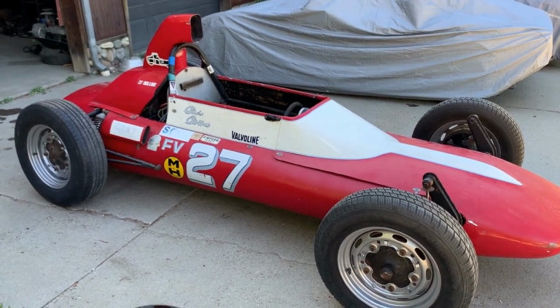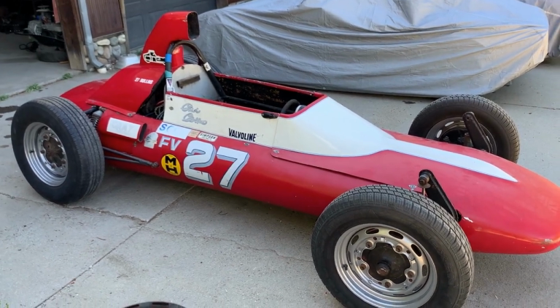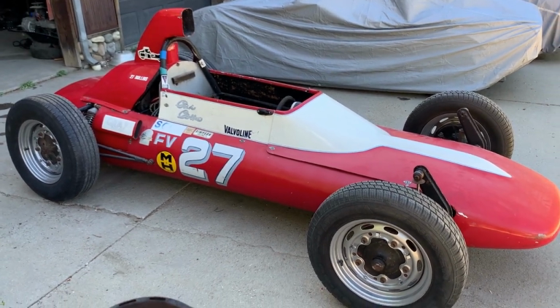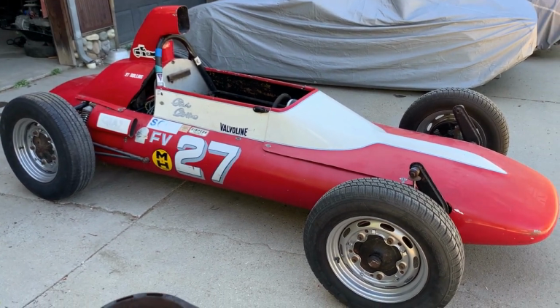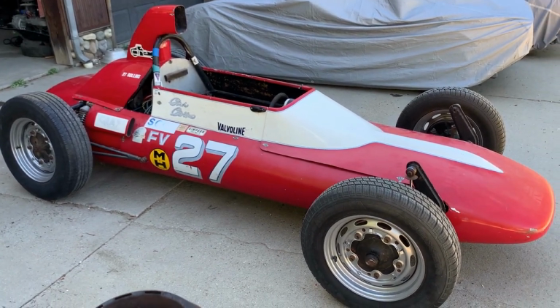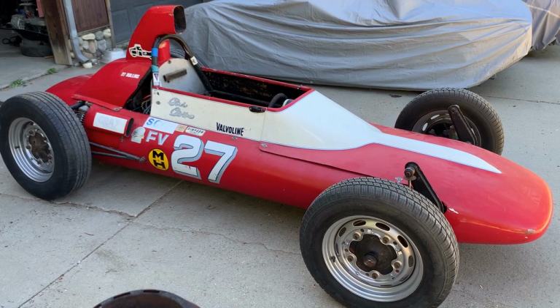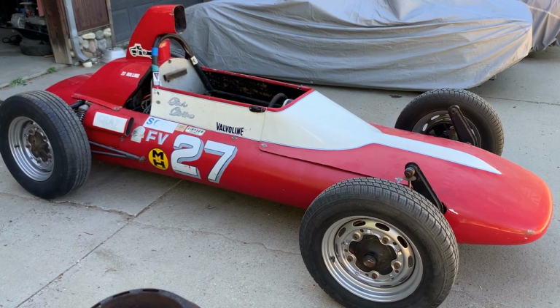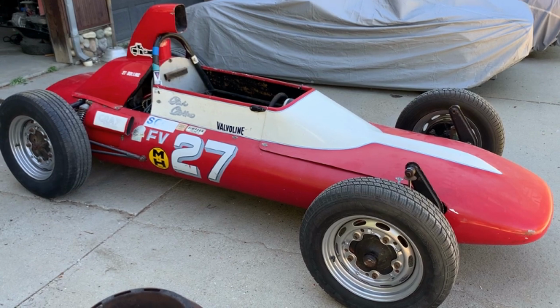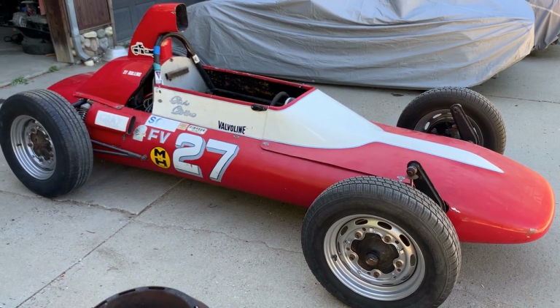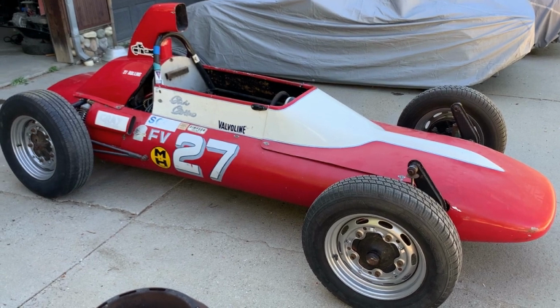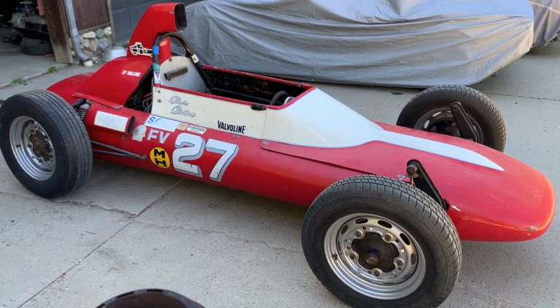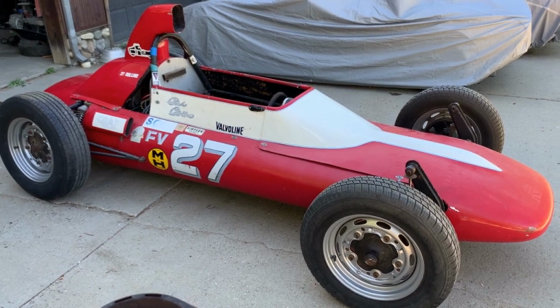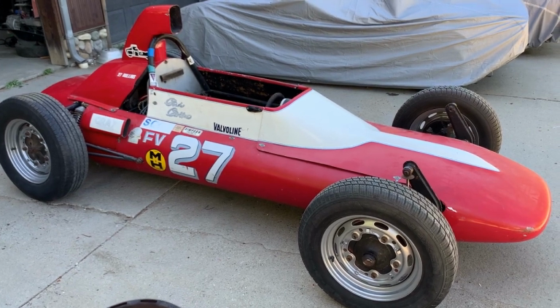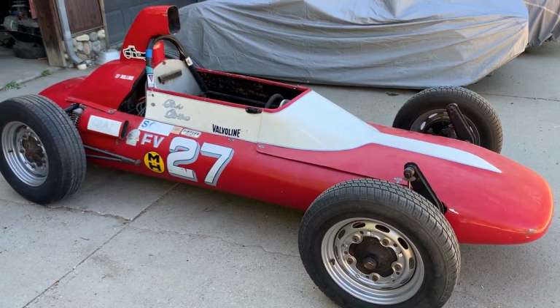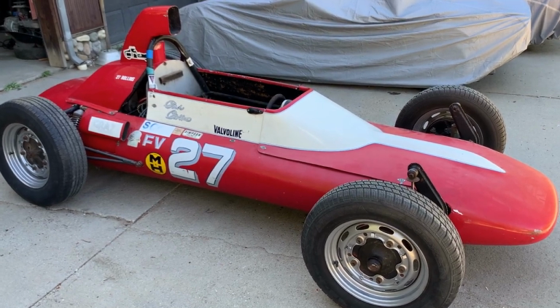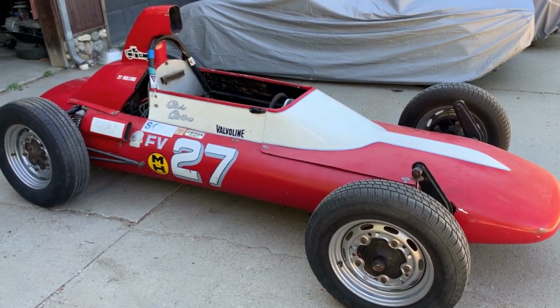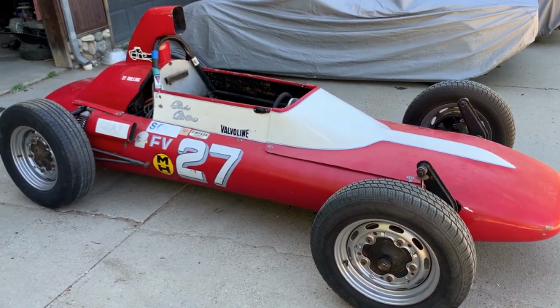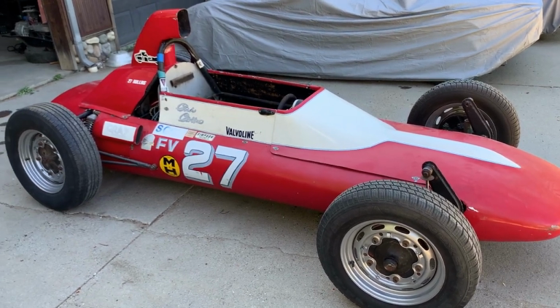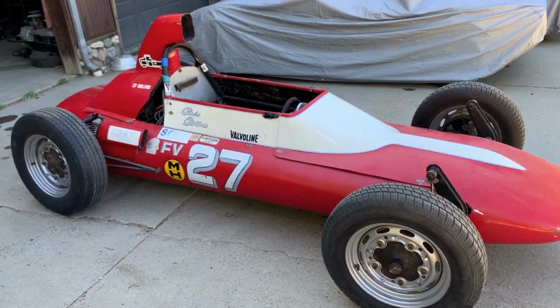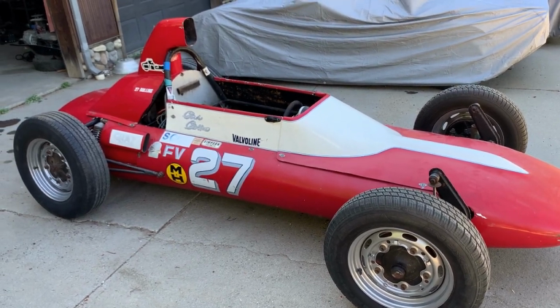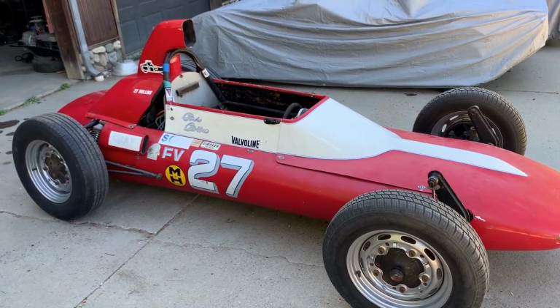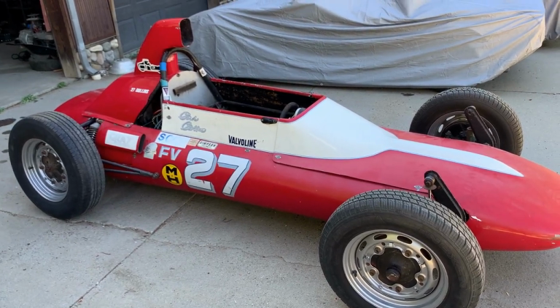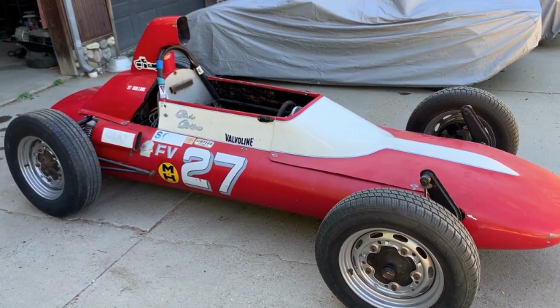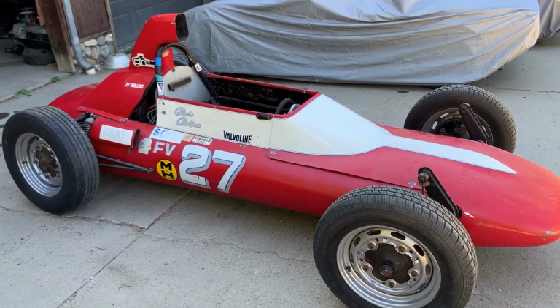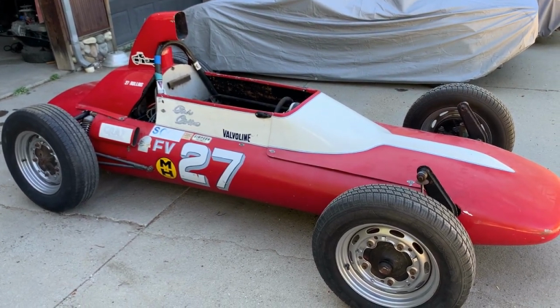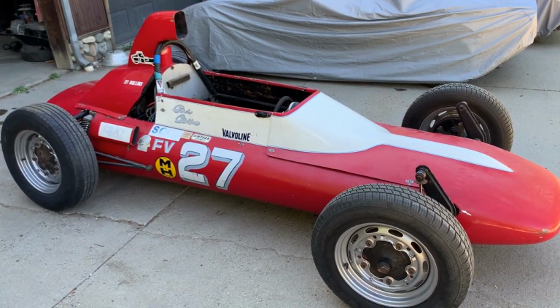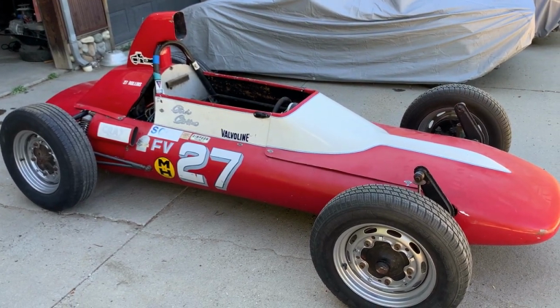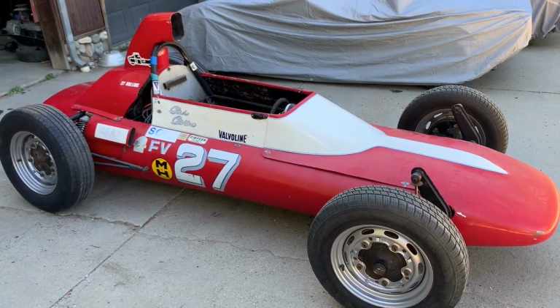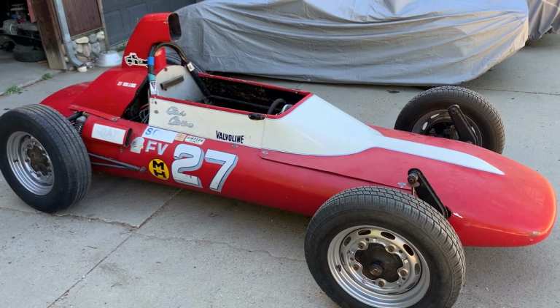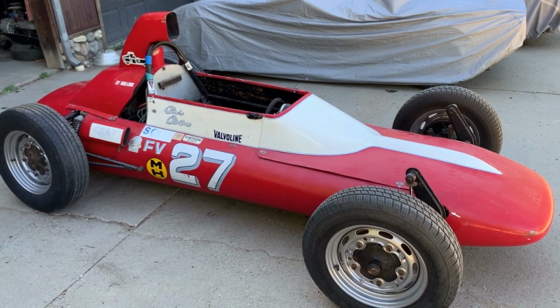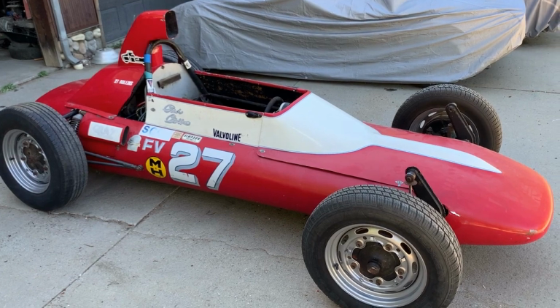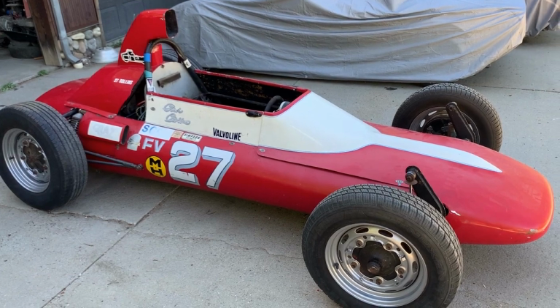Time to order parts. Stay tuned and subscribe — it's free to subscribe, just in case you didn't know. No obligations, no commitment.